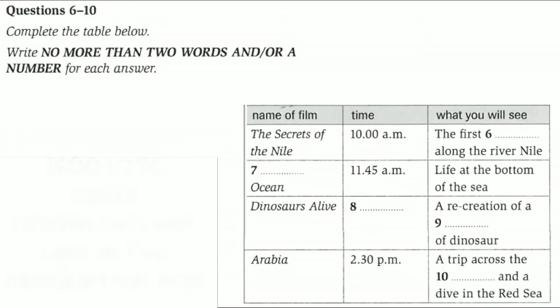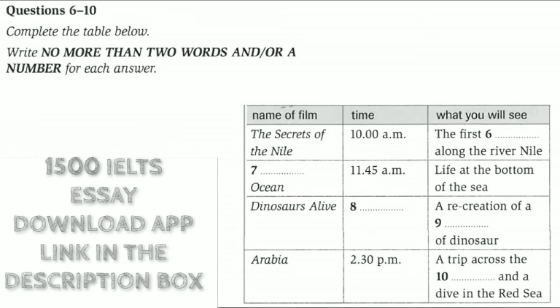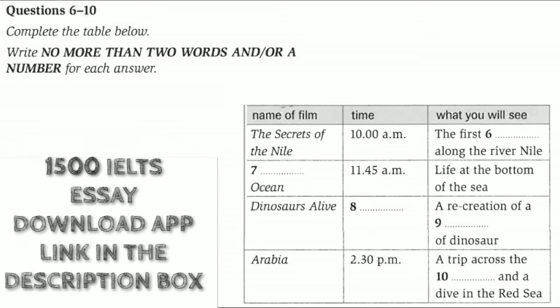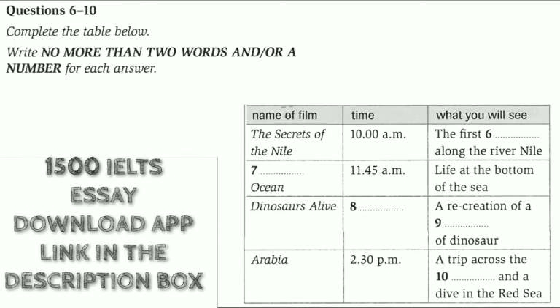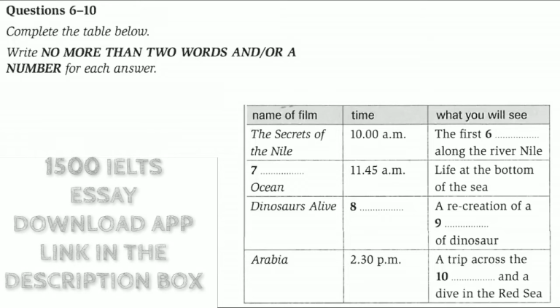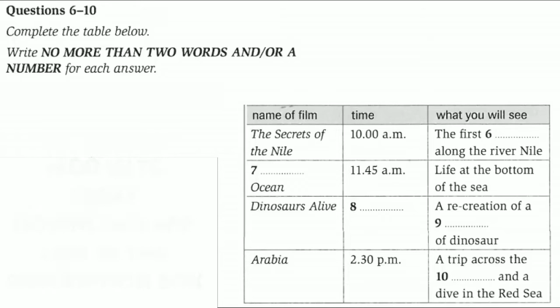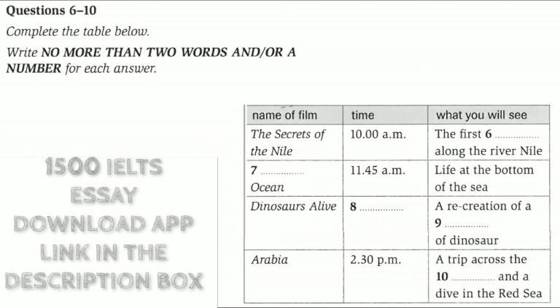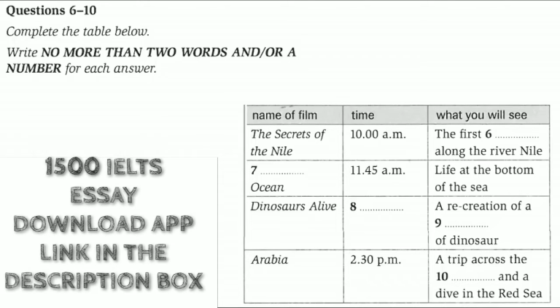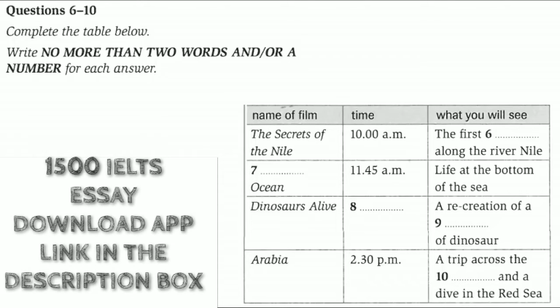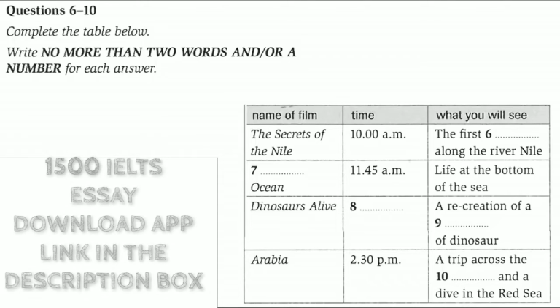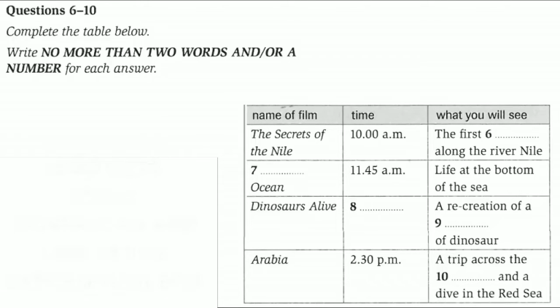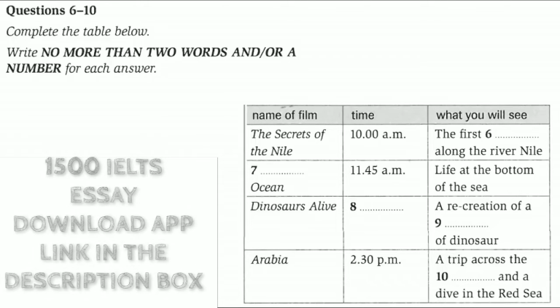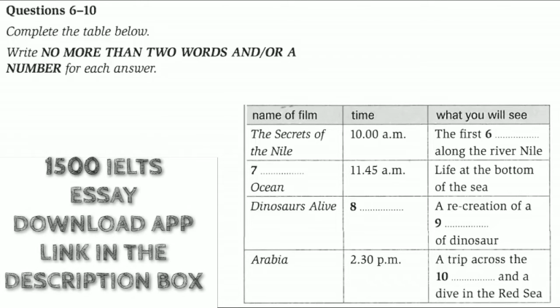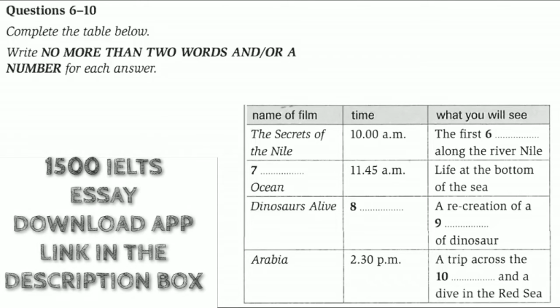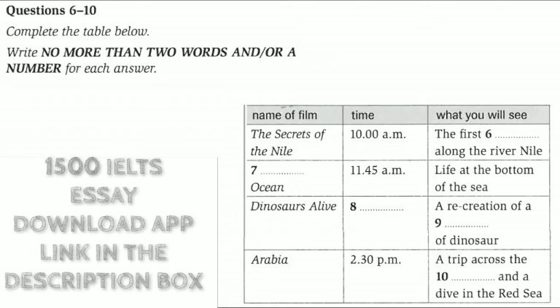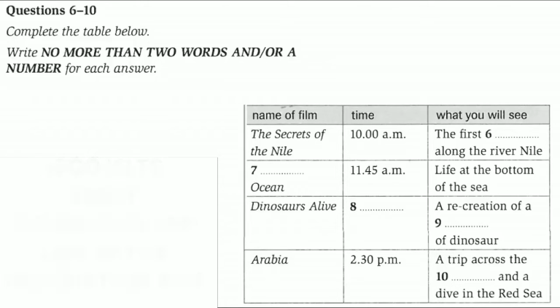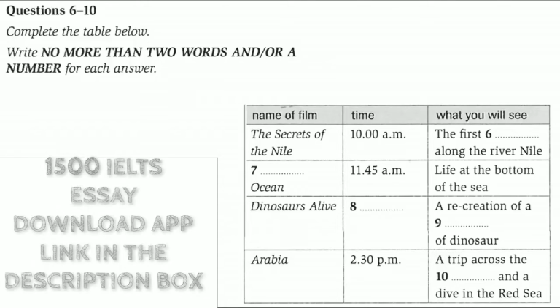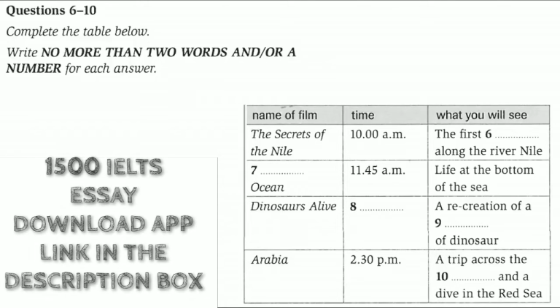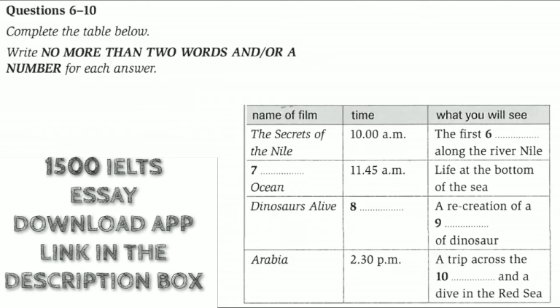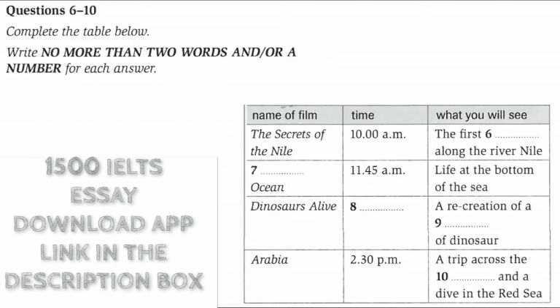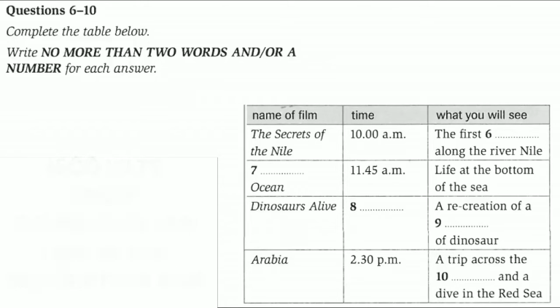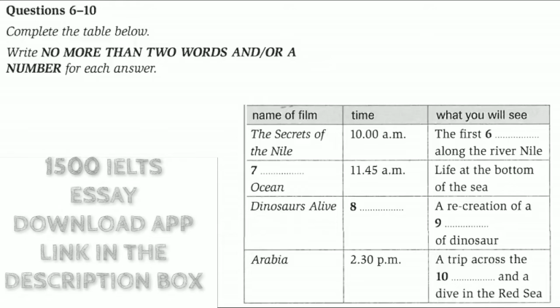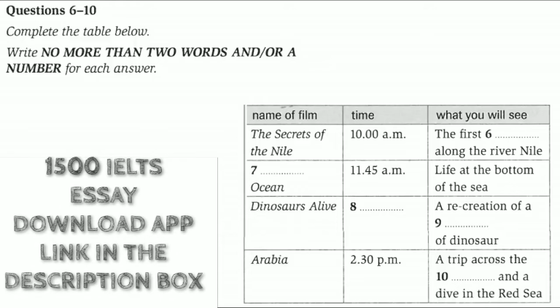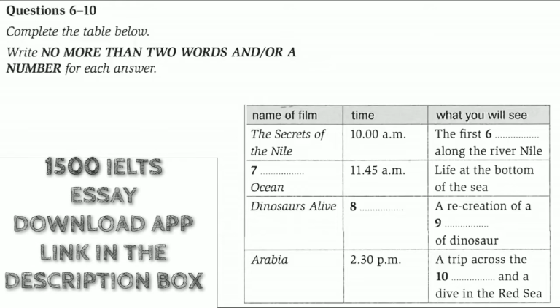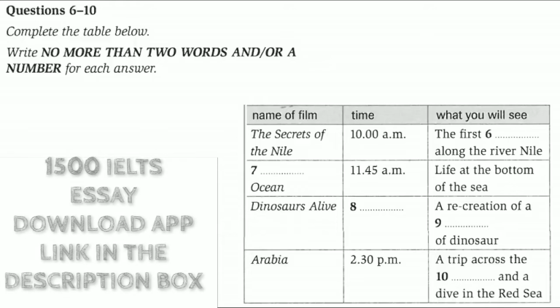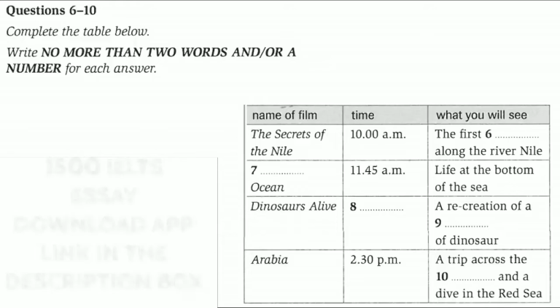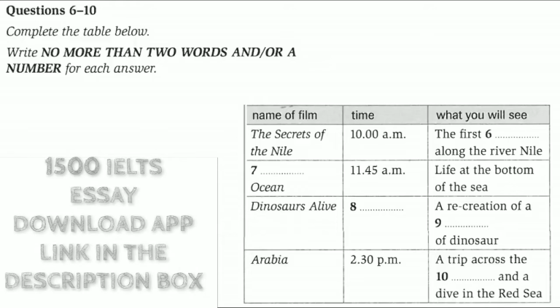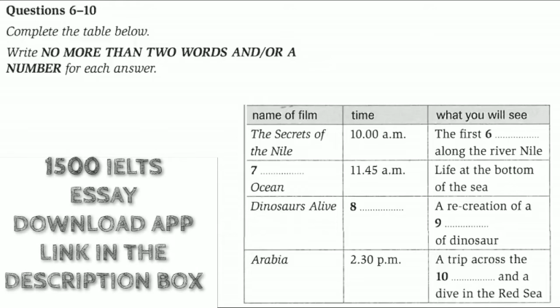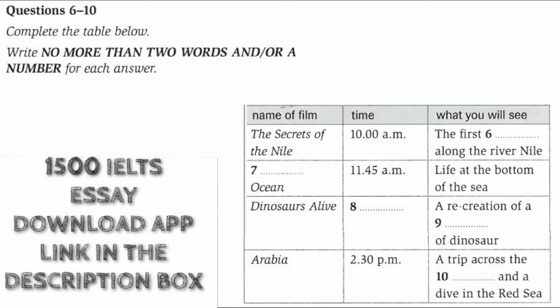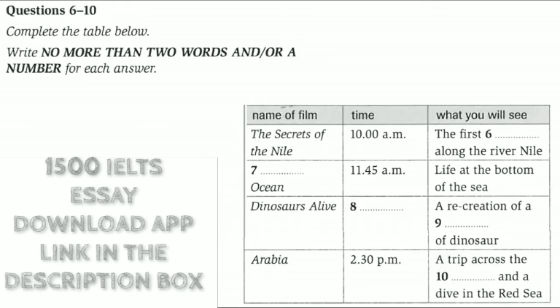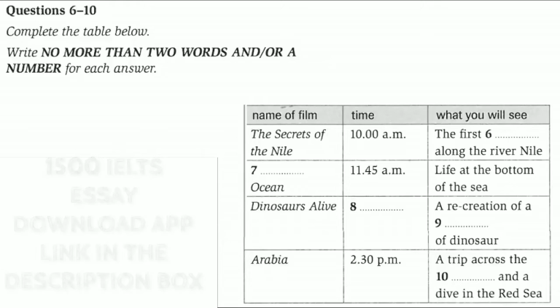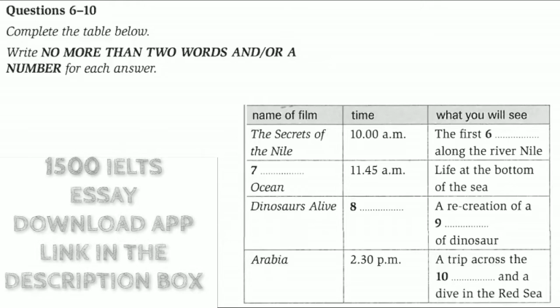That is the end of Section 1. You now have half a minute to check your answers.